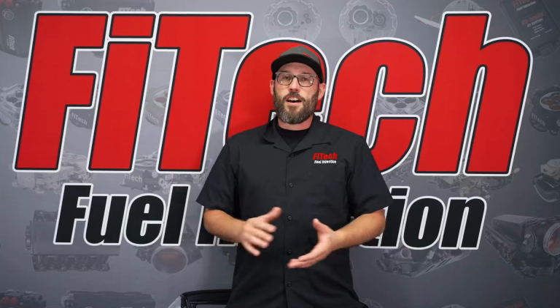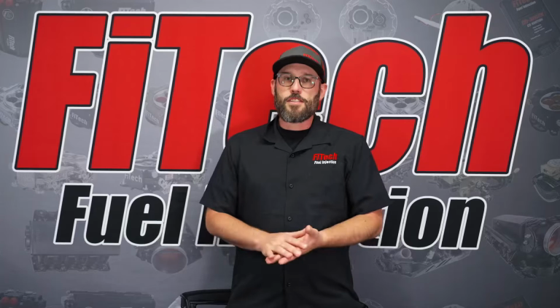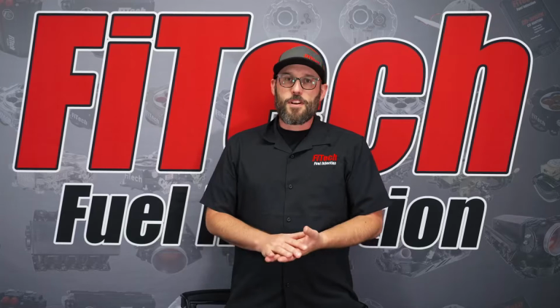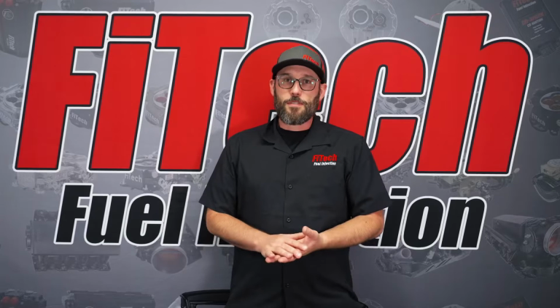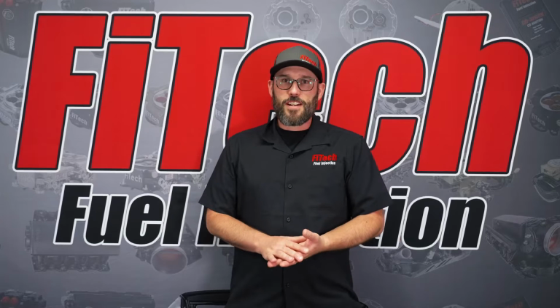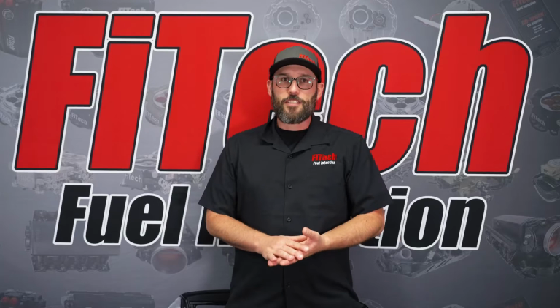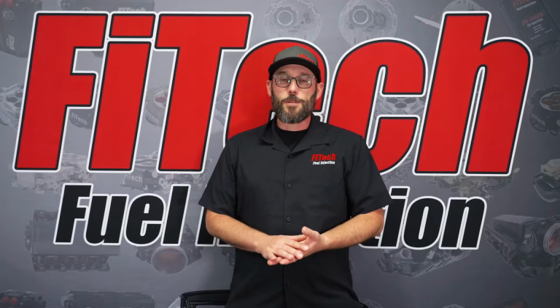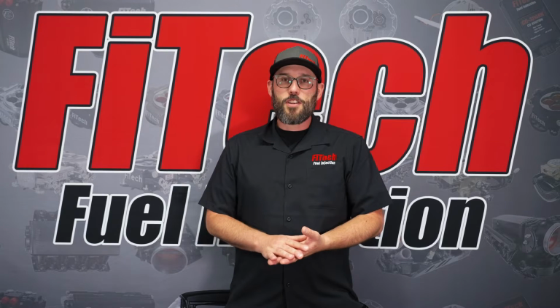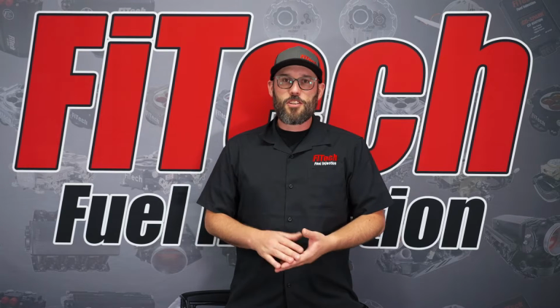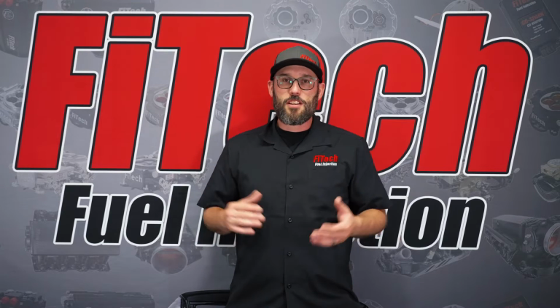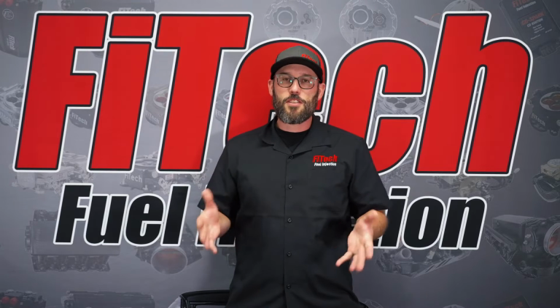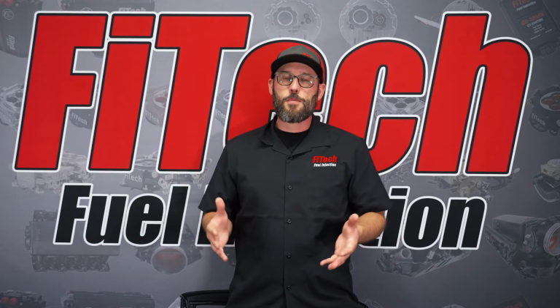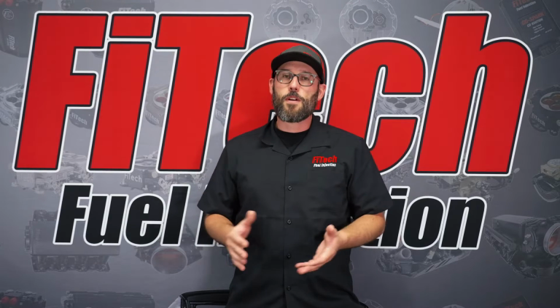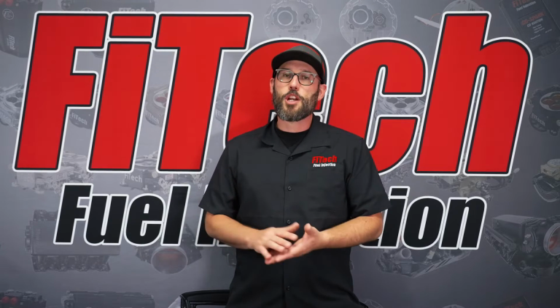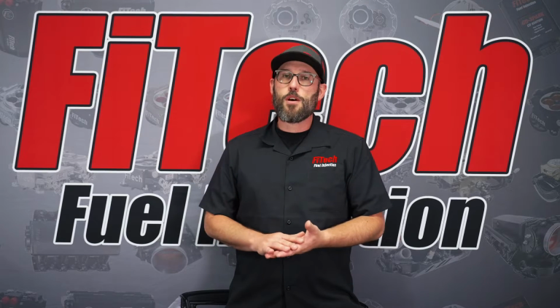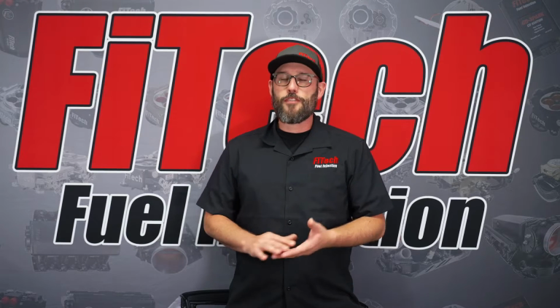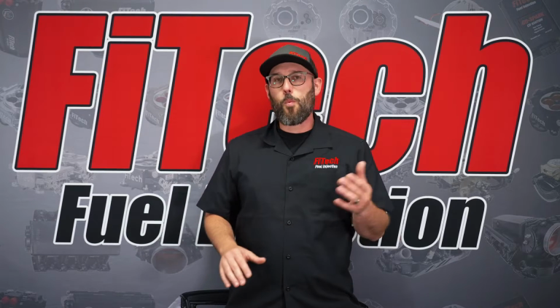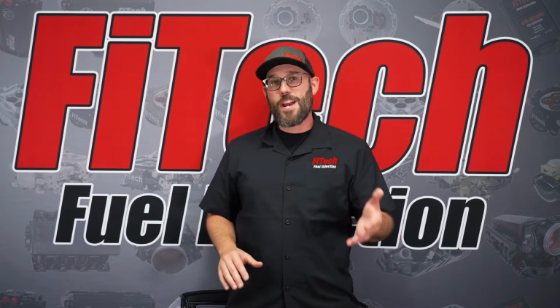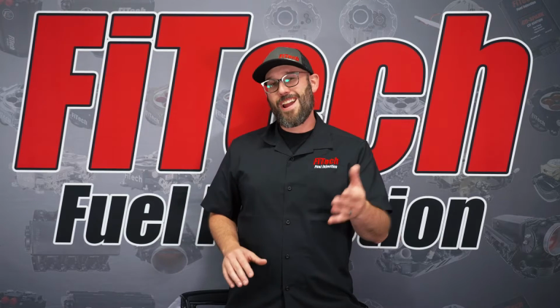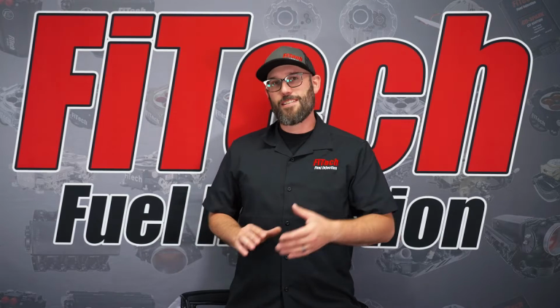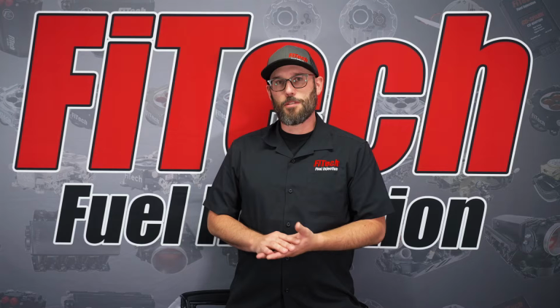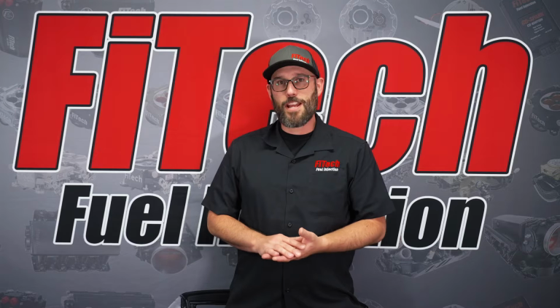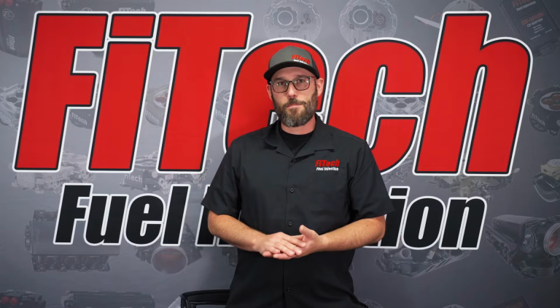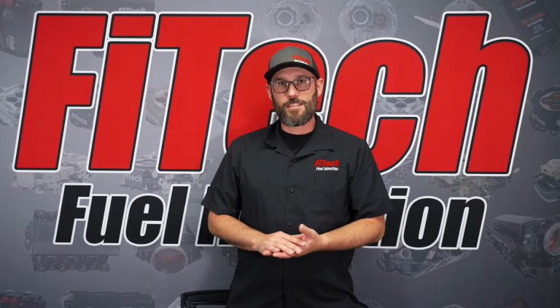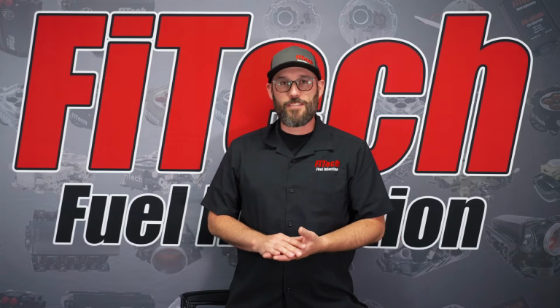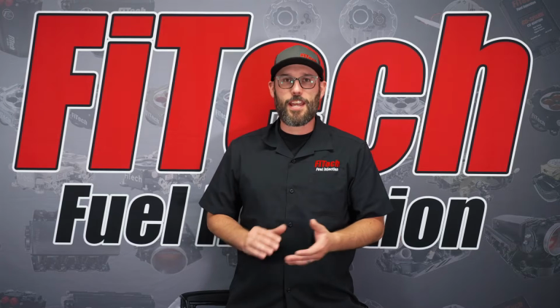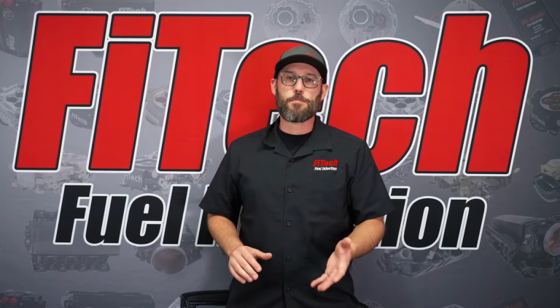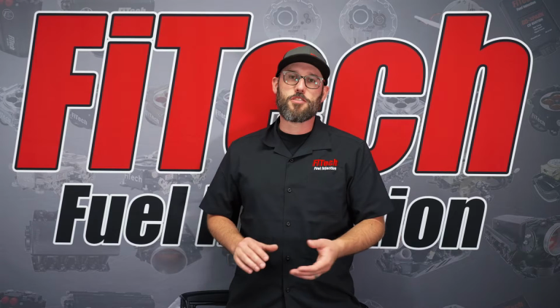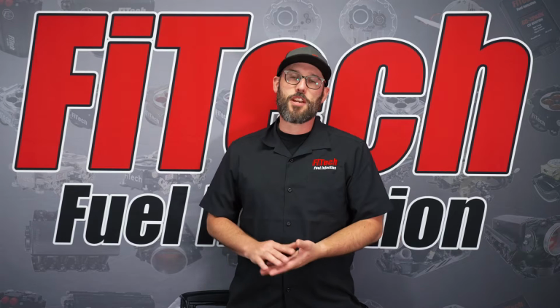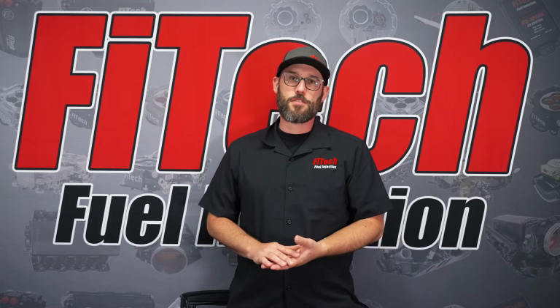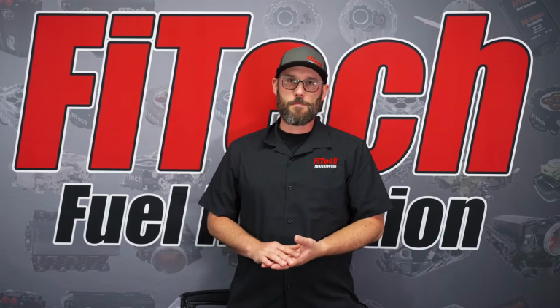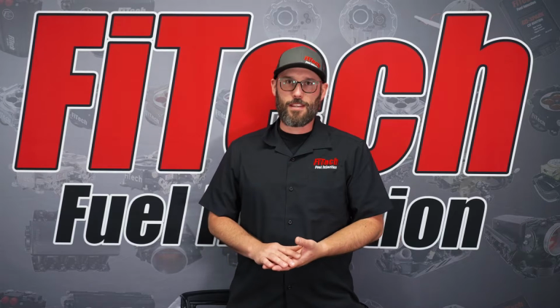Hi, this is Bryce with Phytek Fuel Injection. This week we're going to go over why your handheld might not be saving the calibration changes you're making.